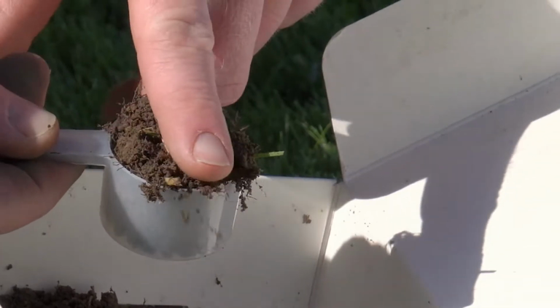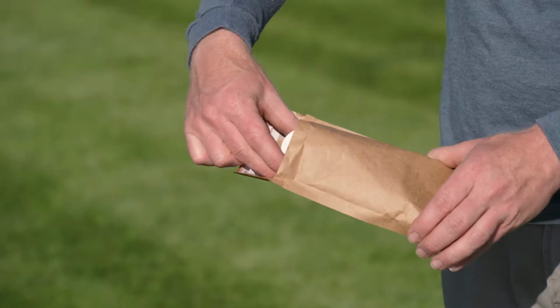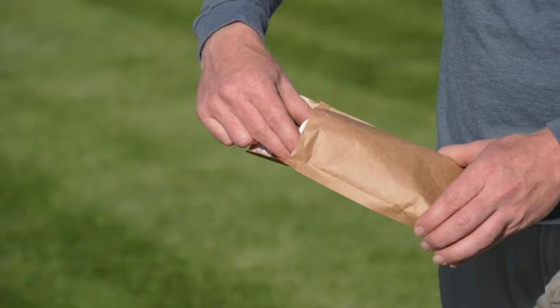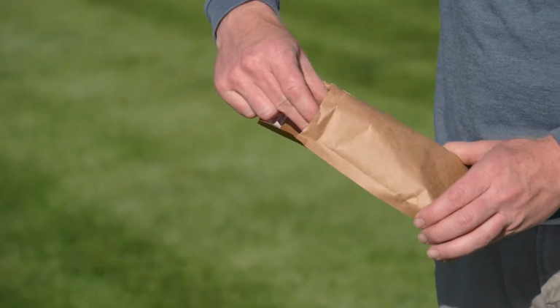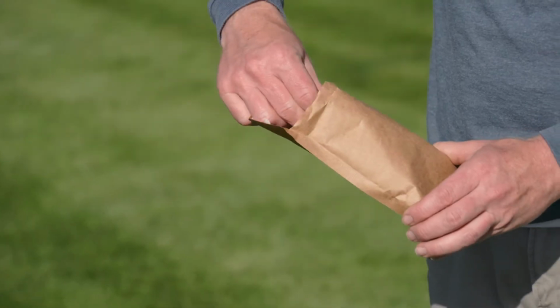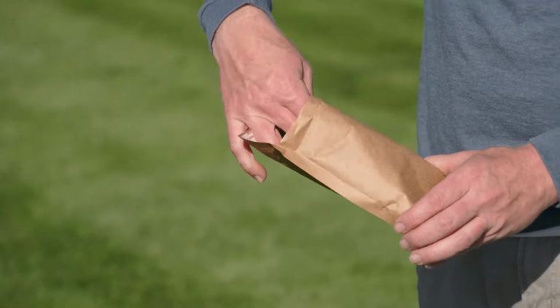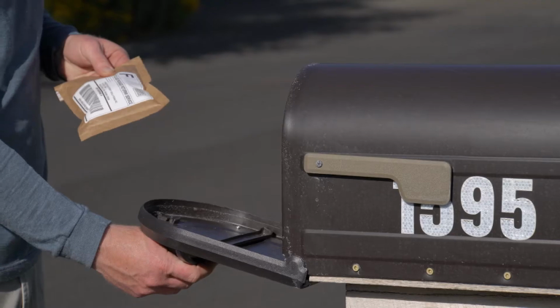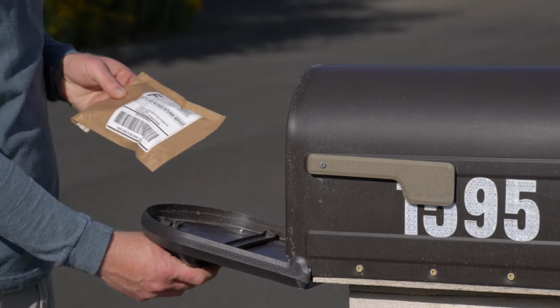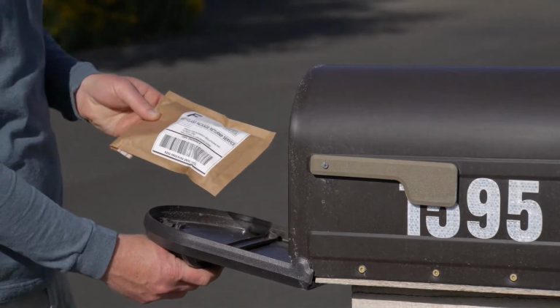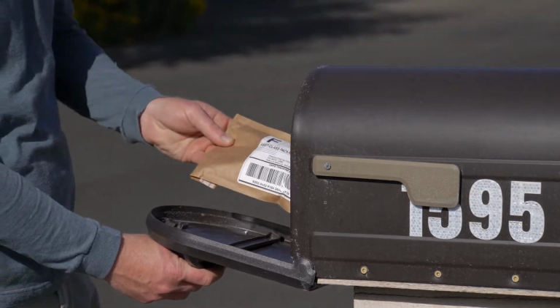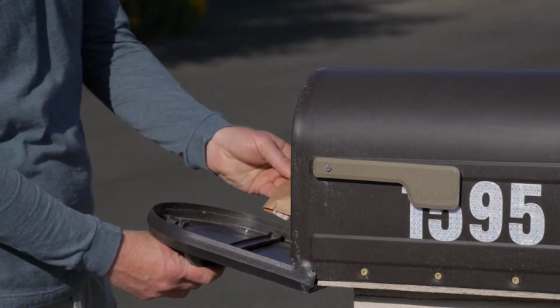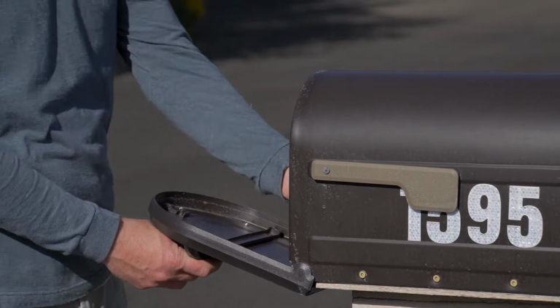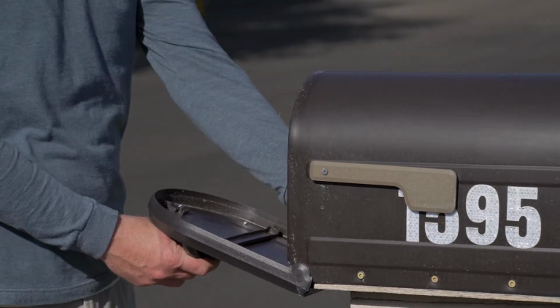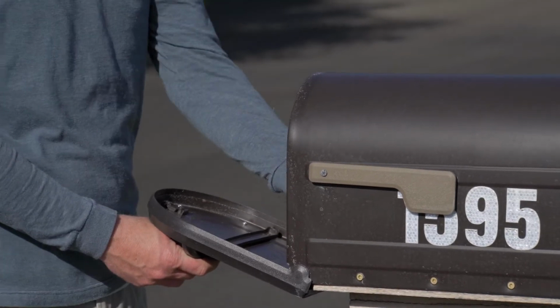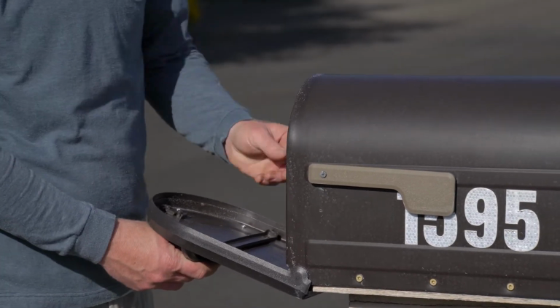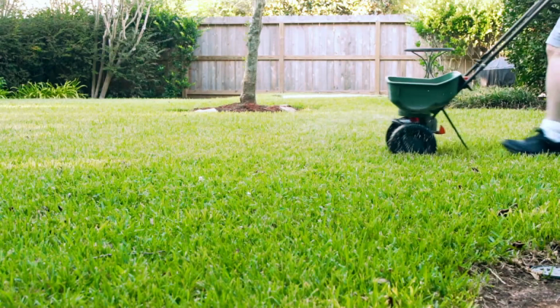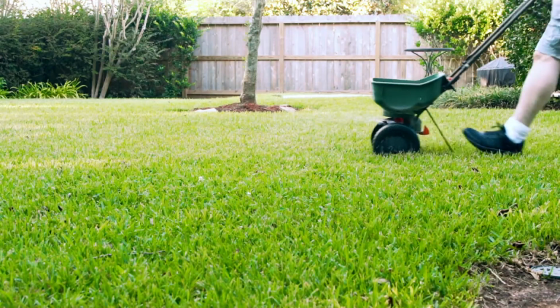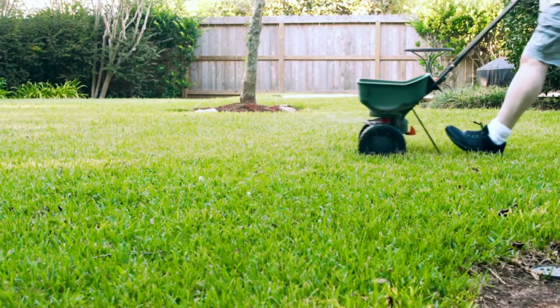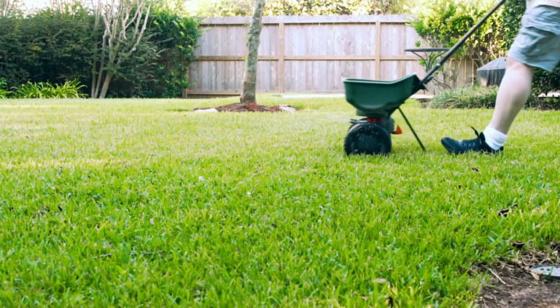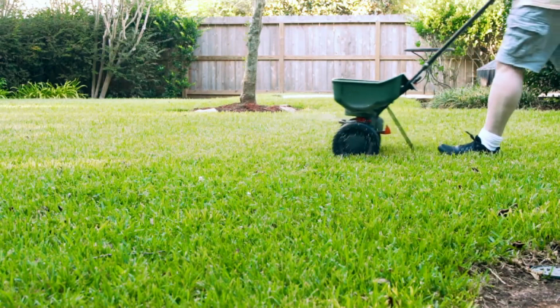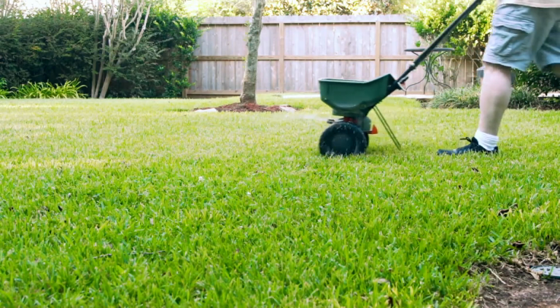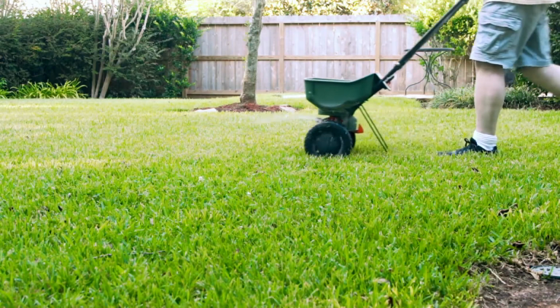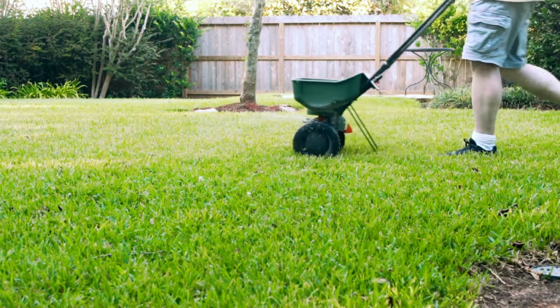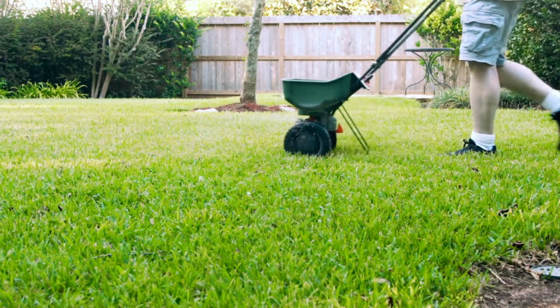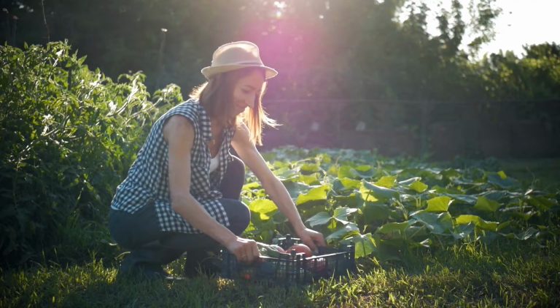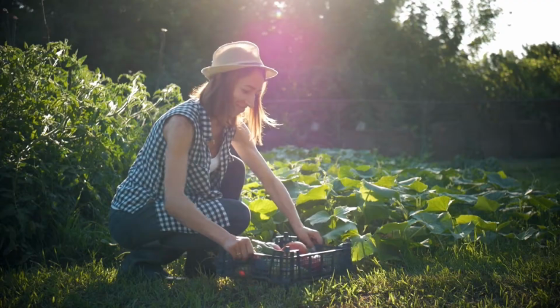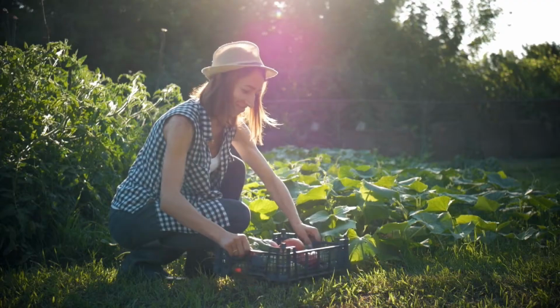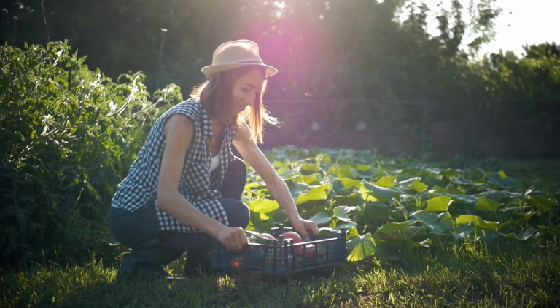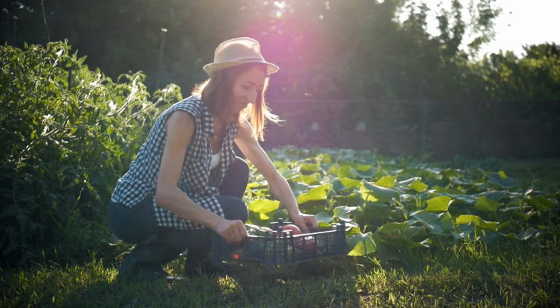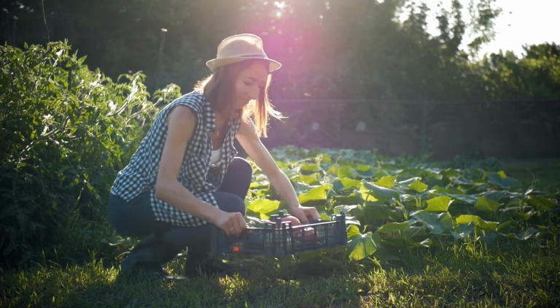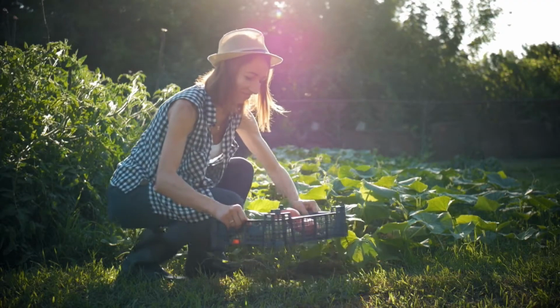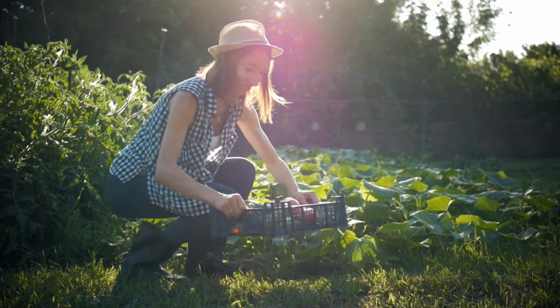Simply add your soil, send the kit to our lab, and within a week you'll have recommendations to guide your growing decisions.